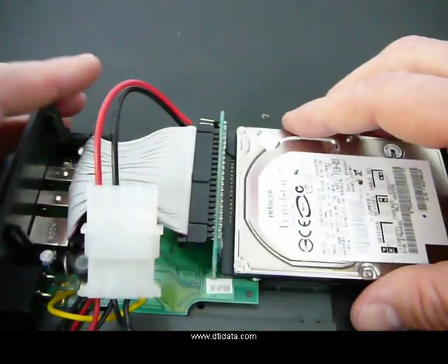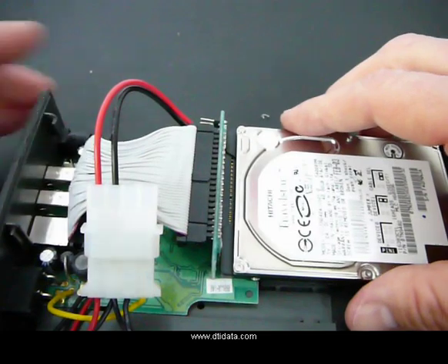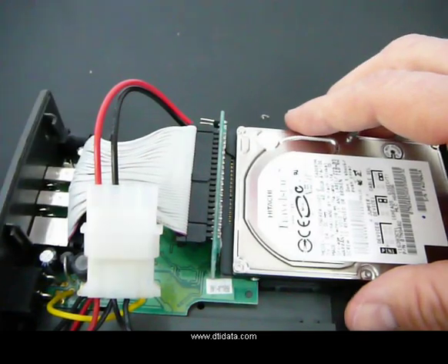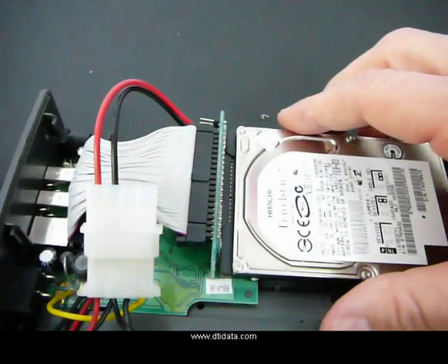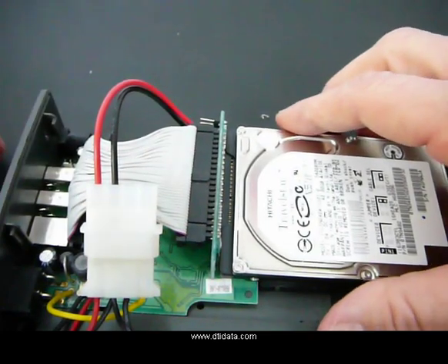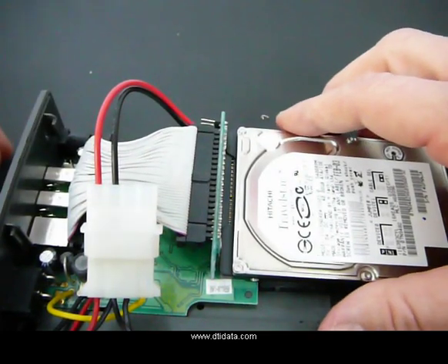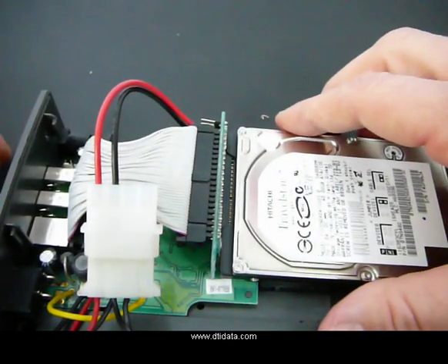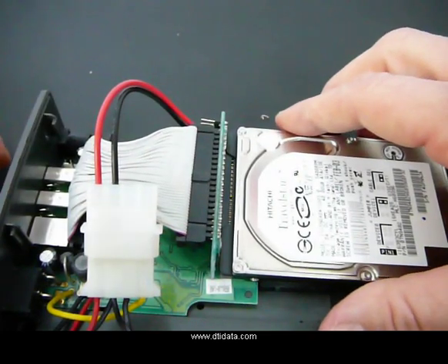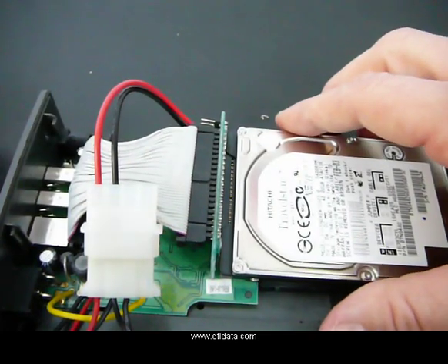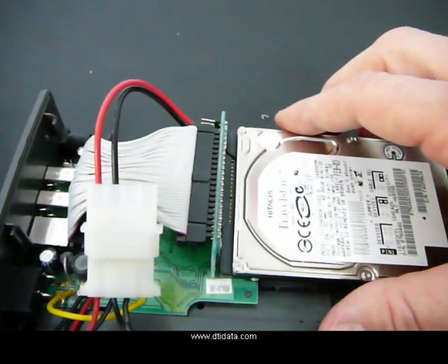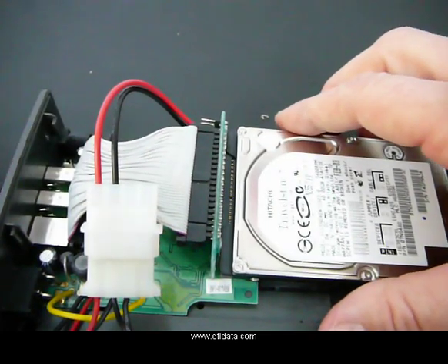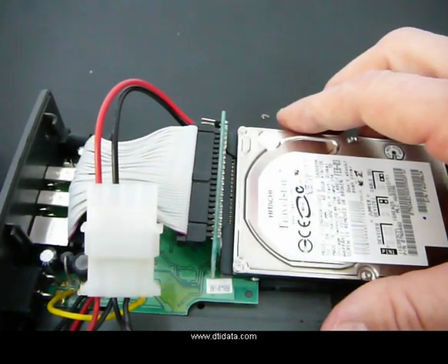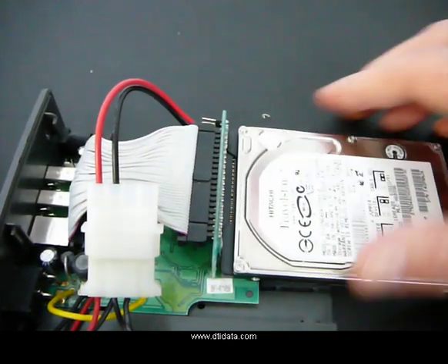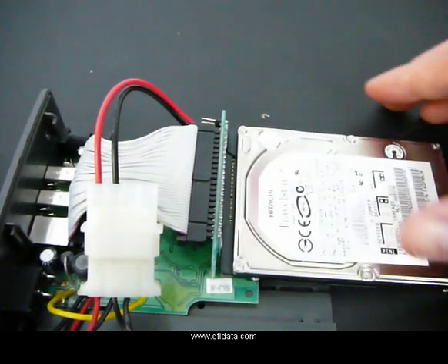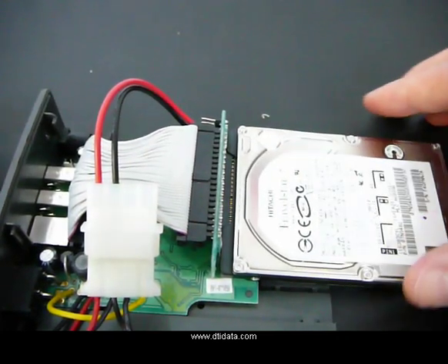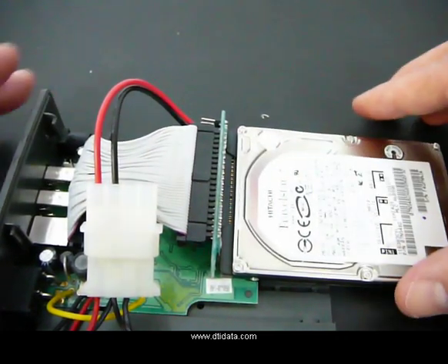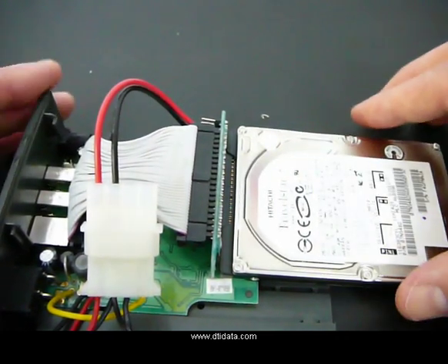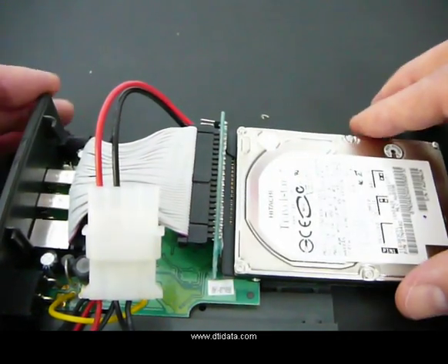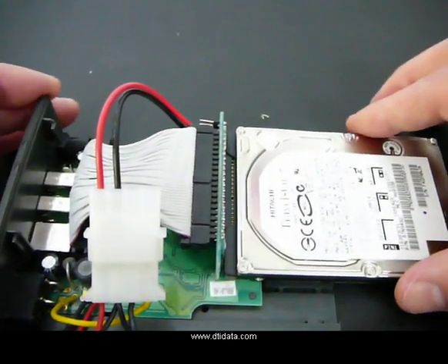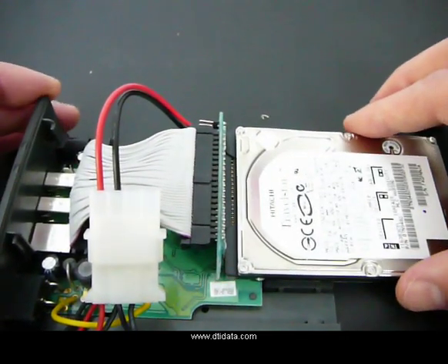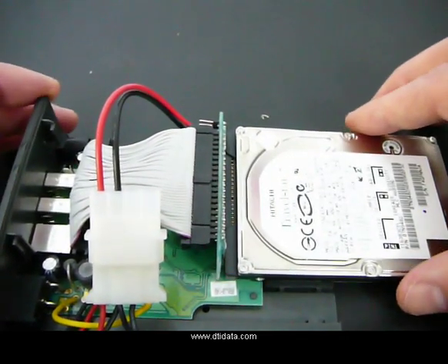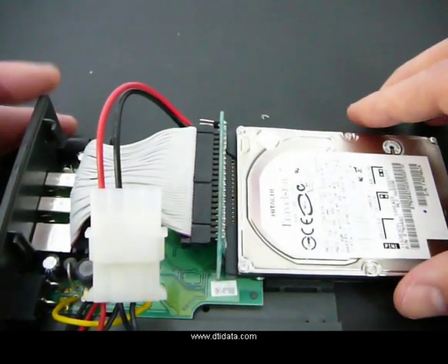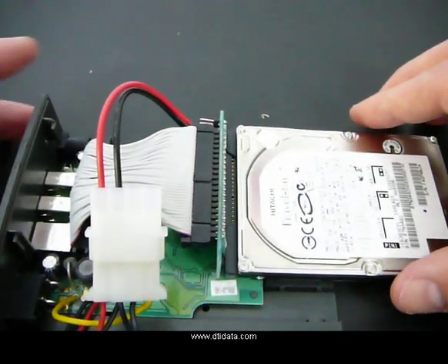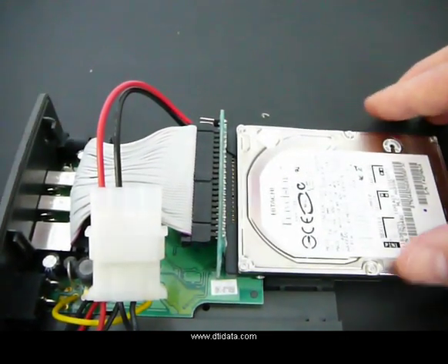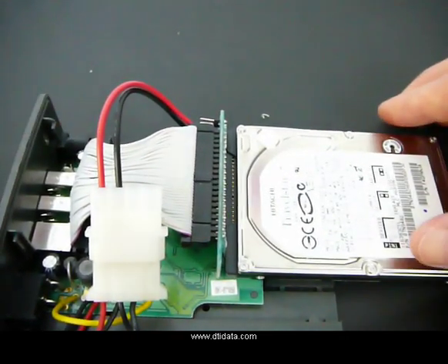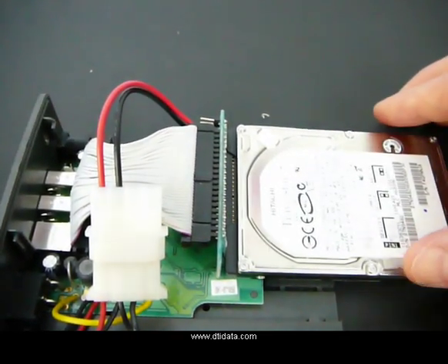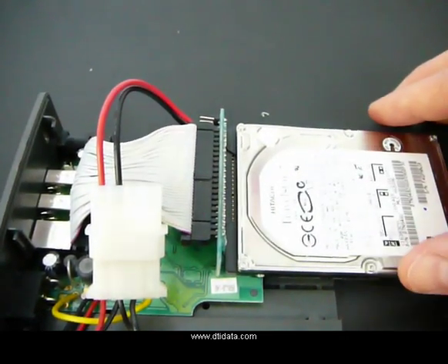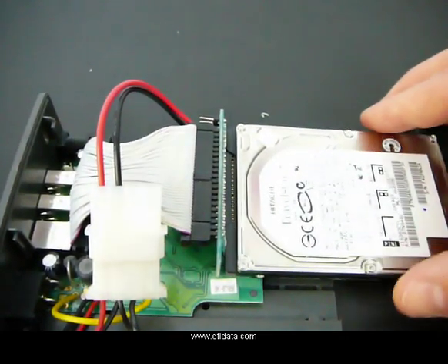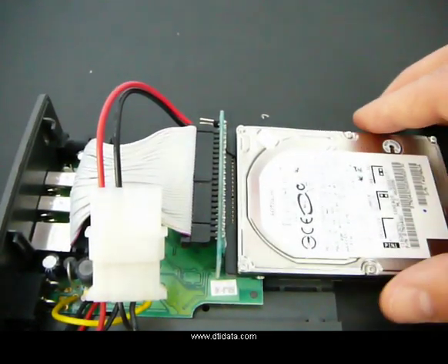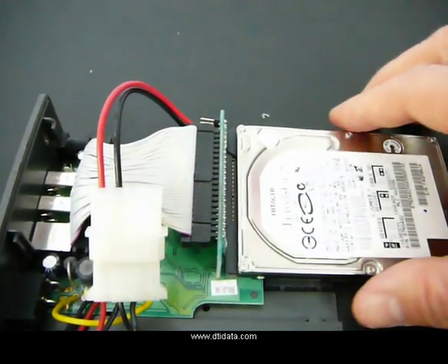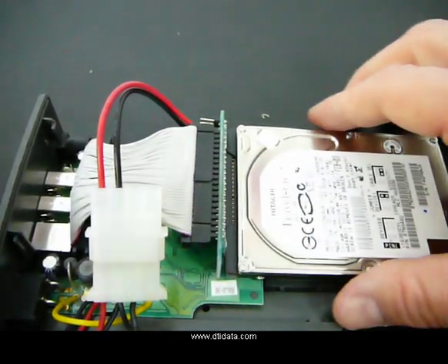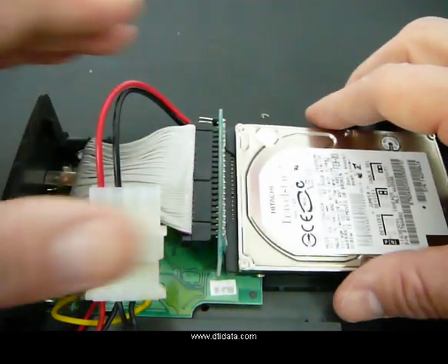Plug in your cable, power it on. Thank you.